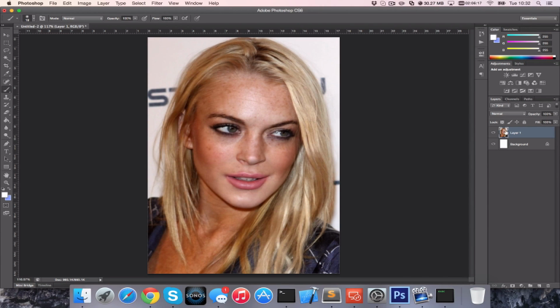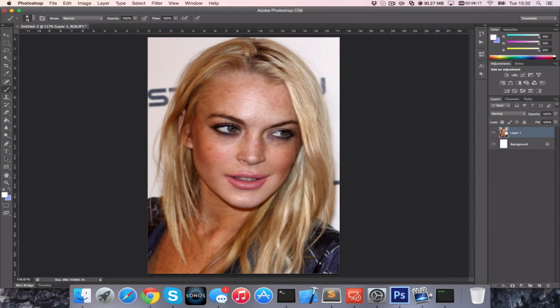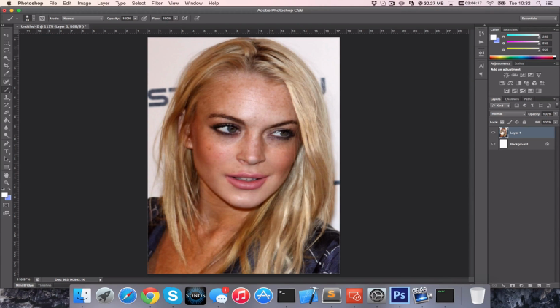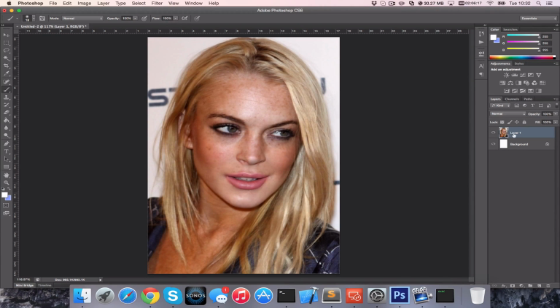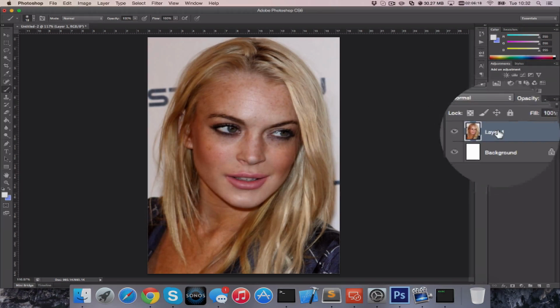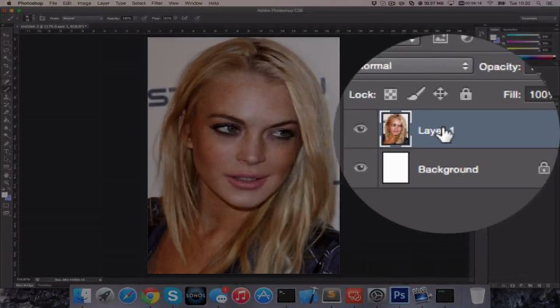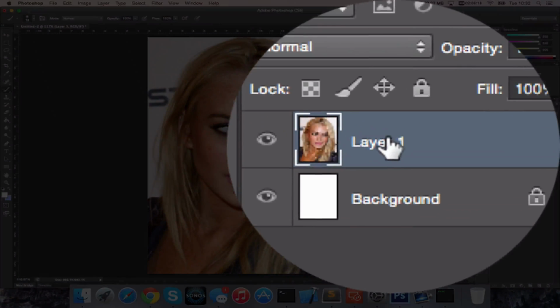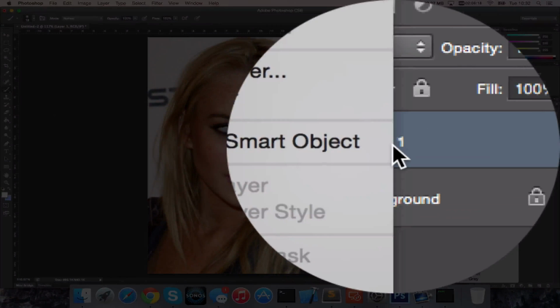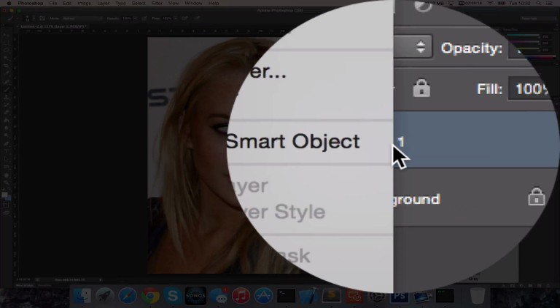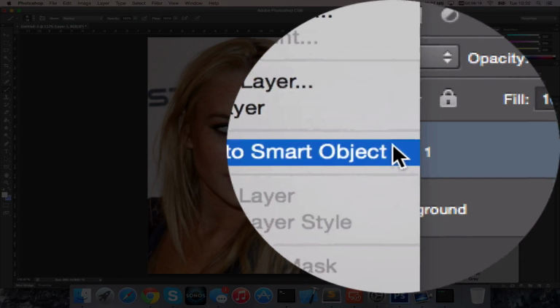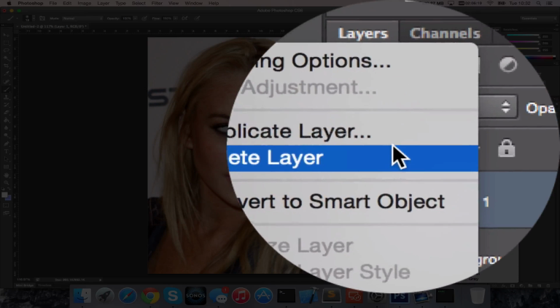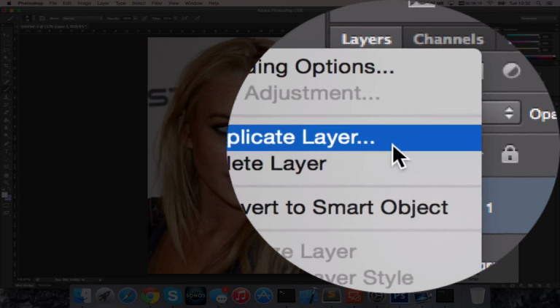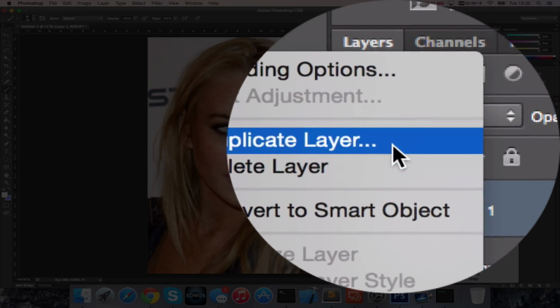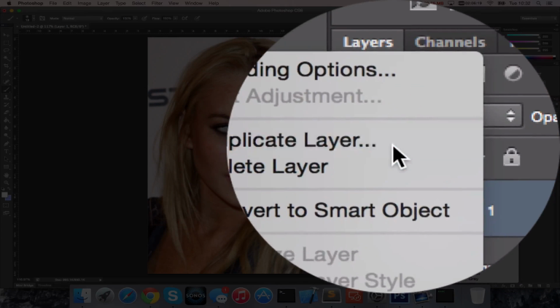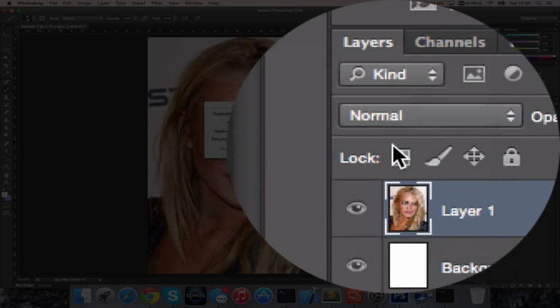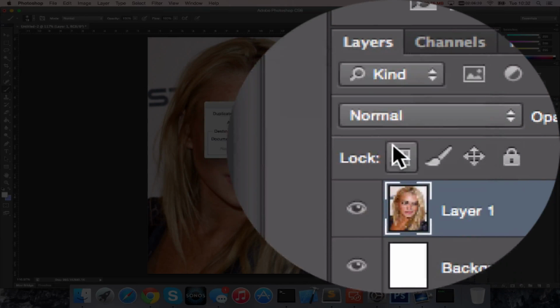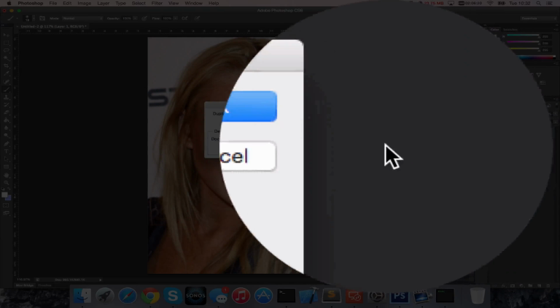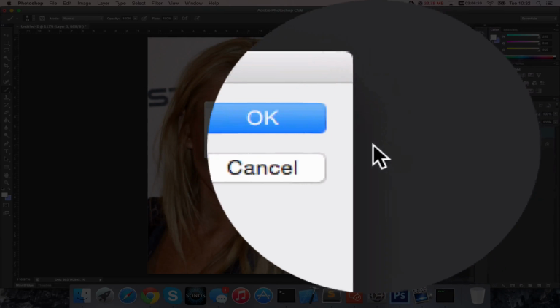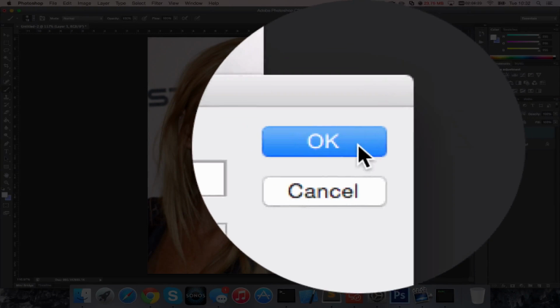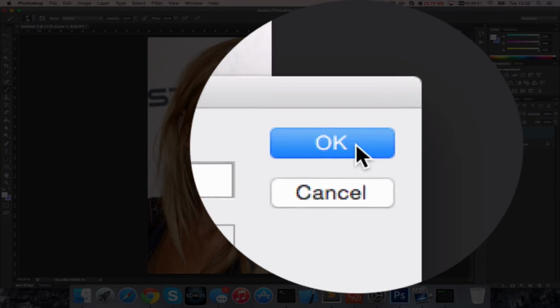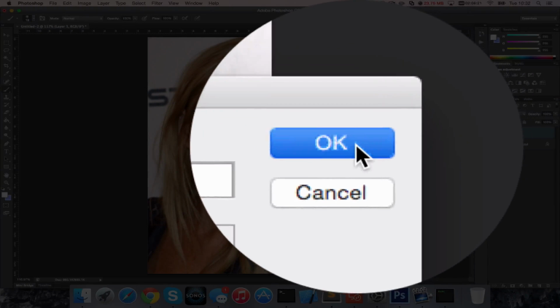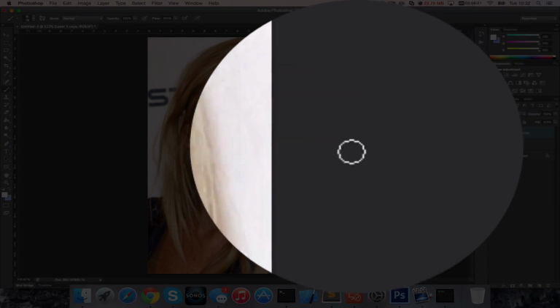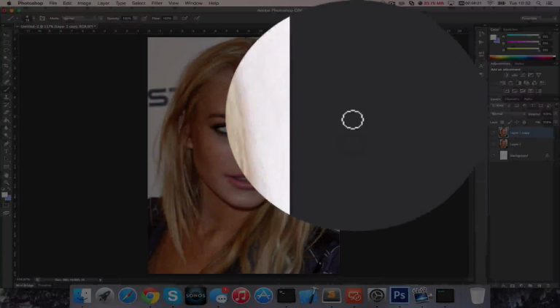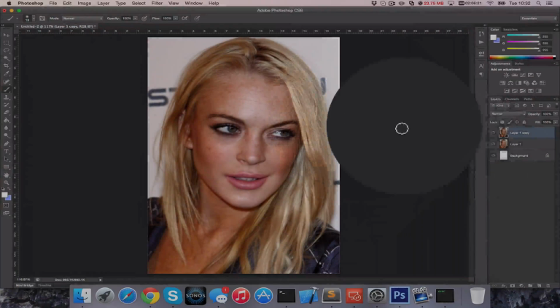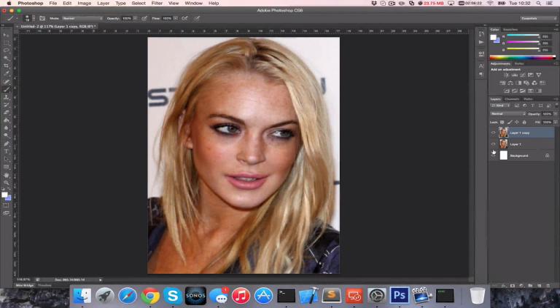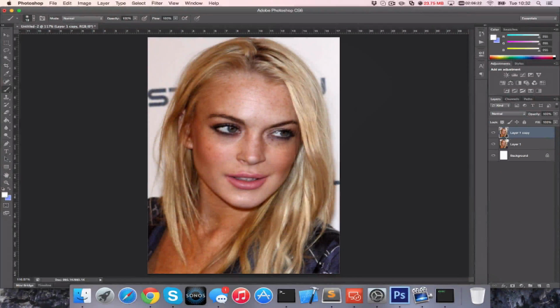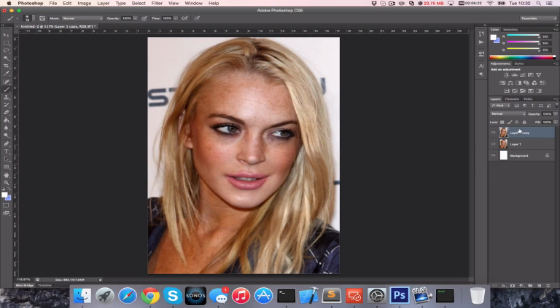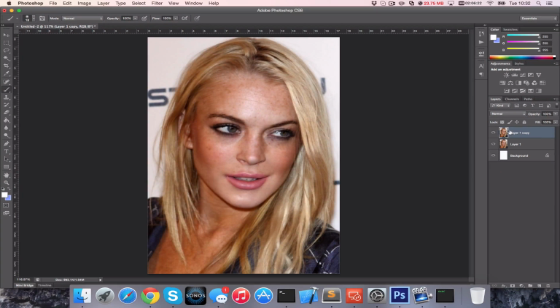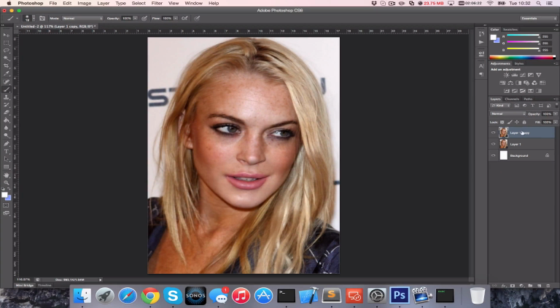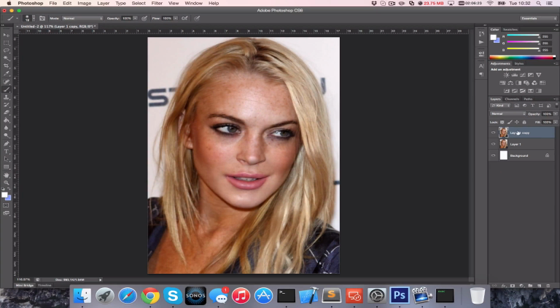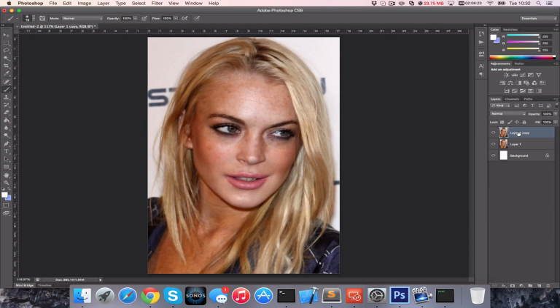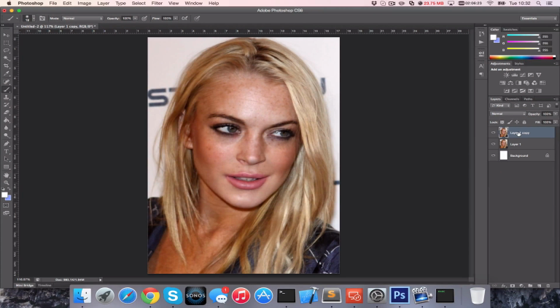The first thing we're going to do is paste onto a layer and then we're going to duplicate that layer. We're going to be working on the top layer here.